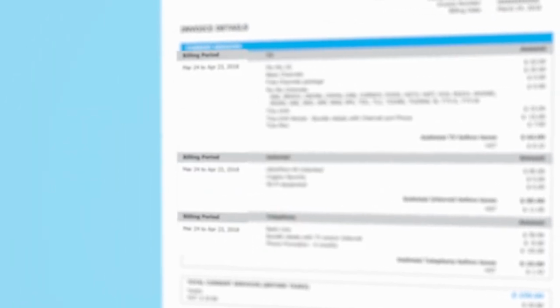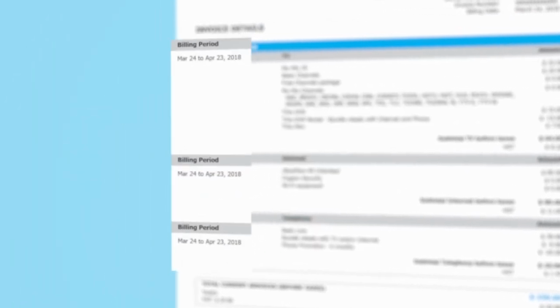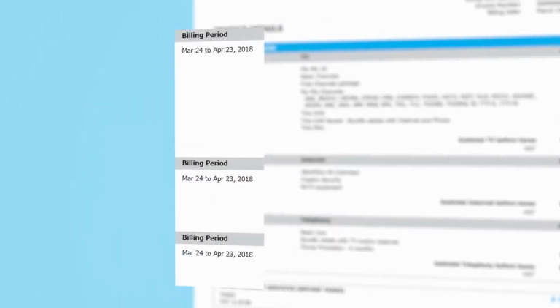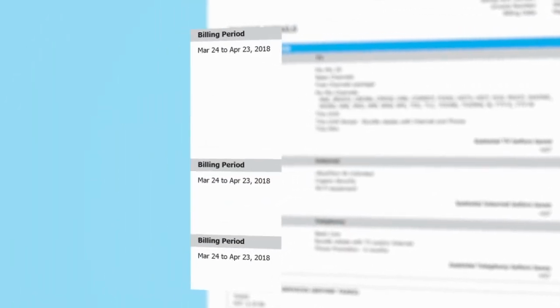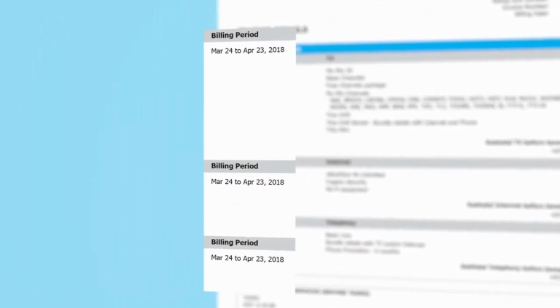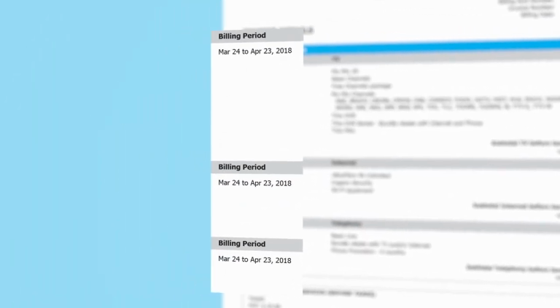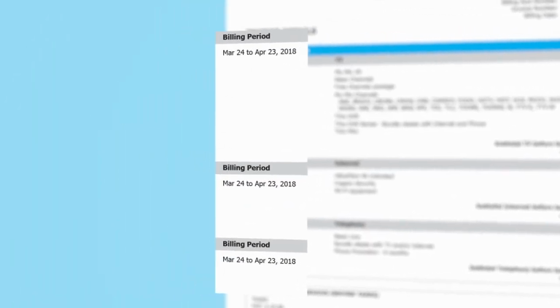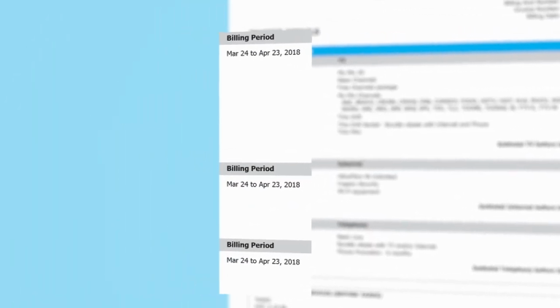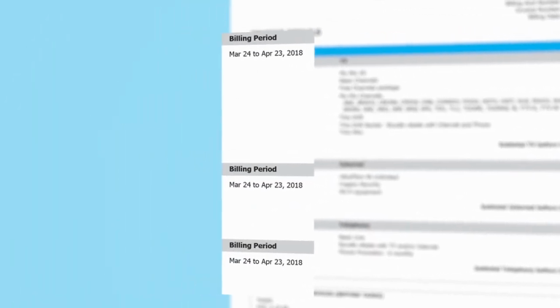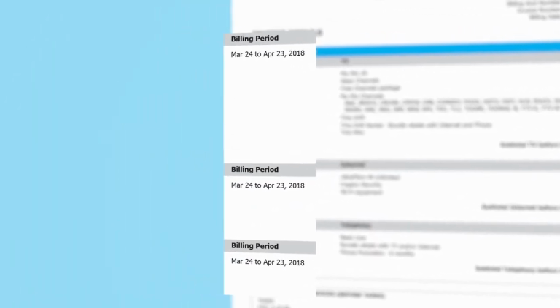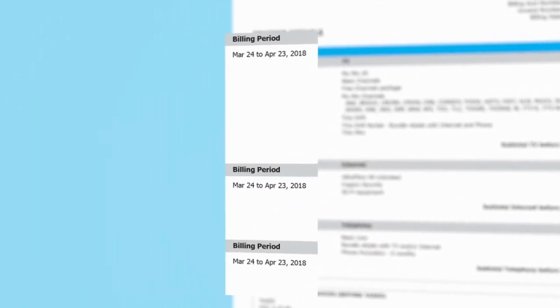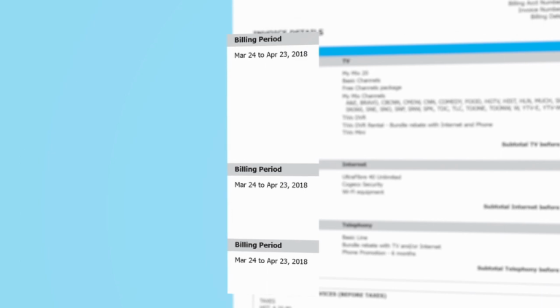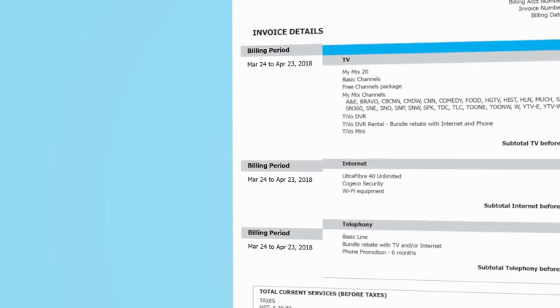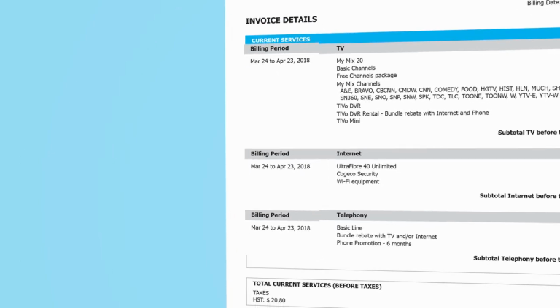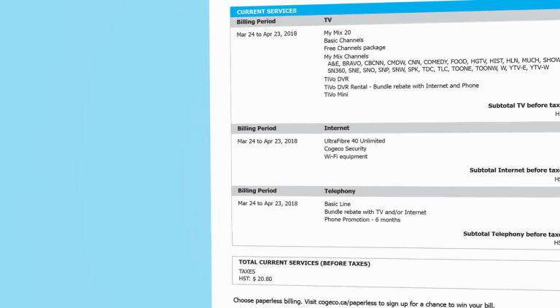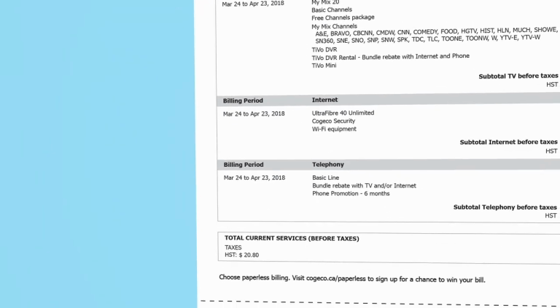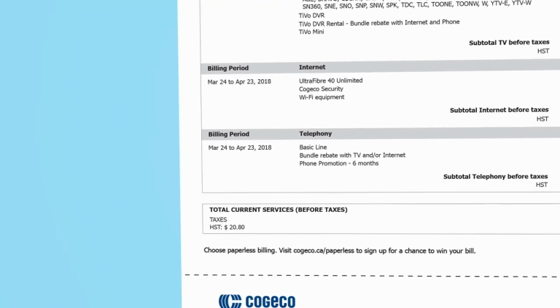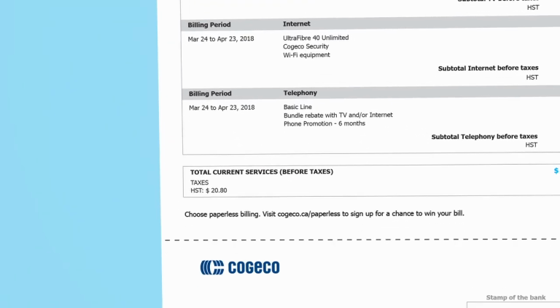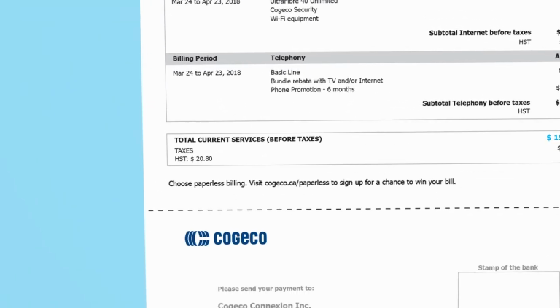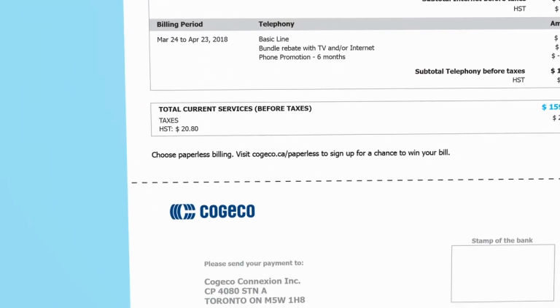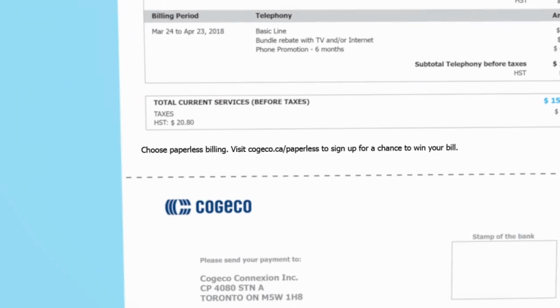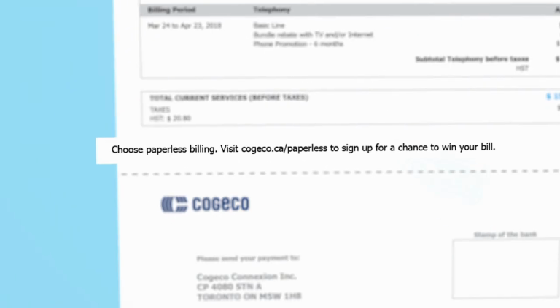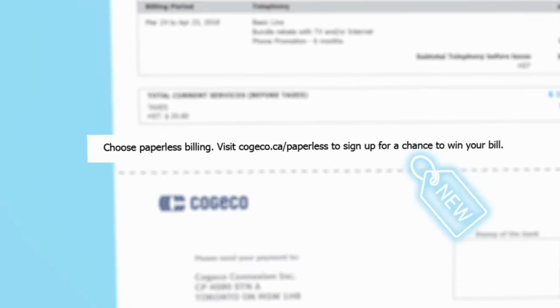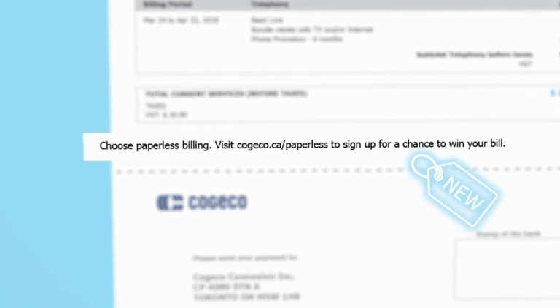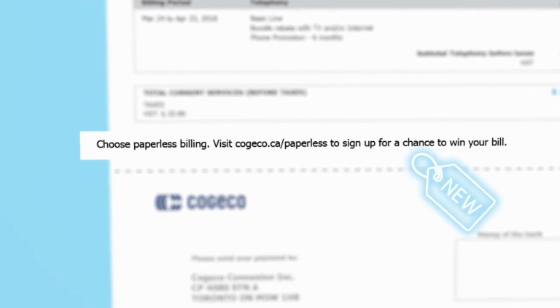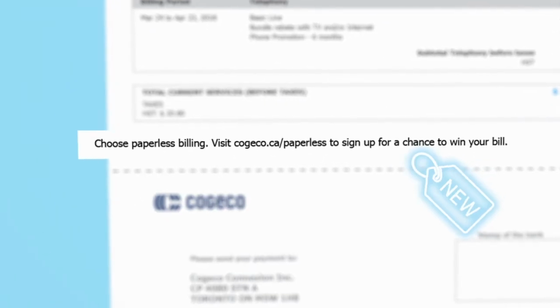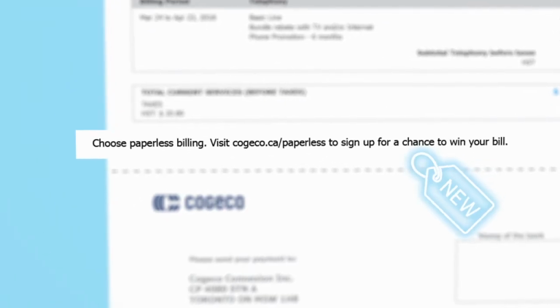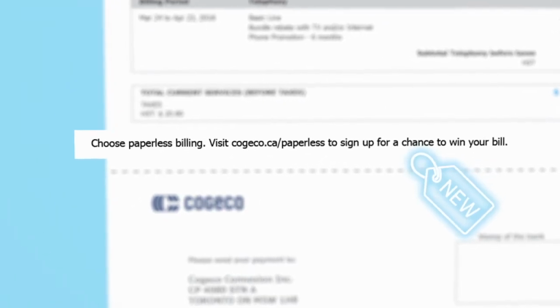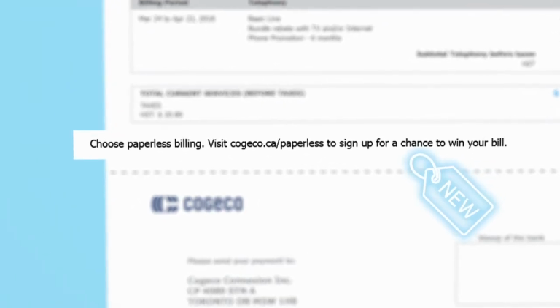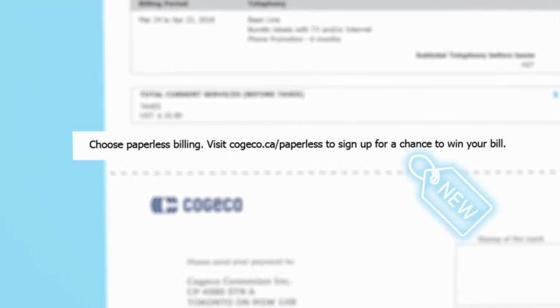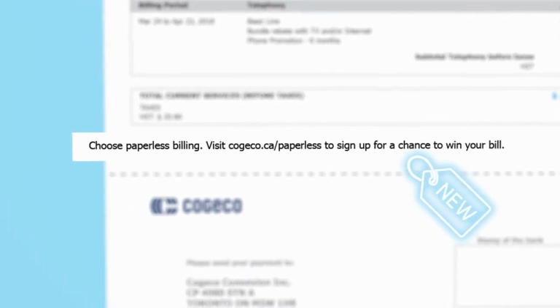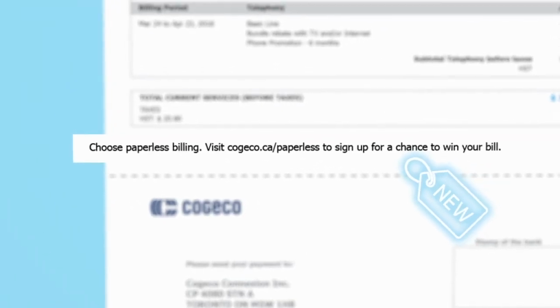The billing period shows you the timeframe of the charges. From time to time, we may also include offers or important information on our services.